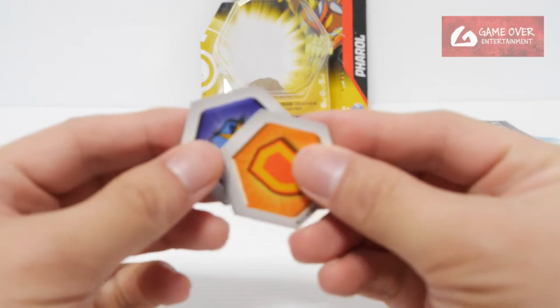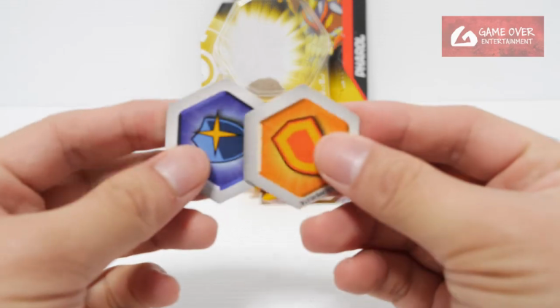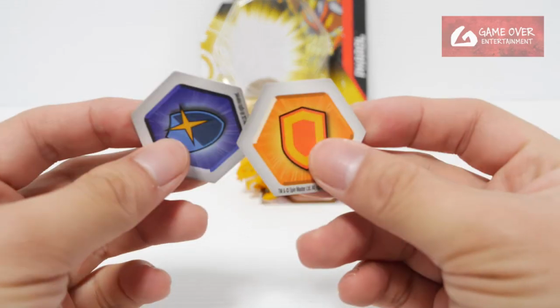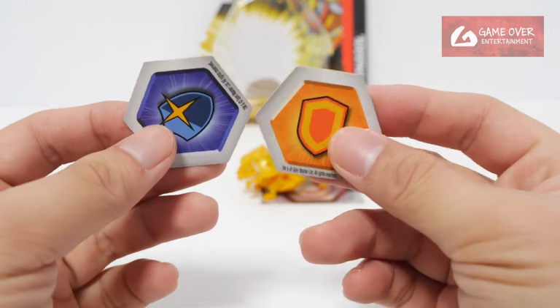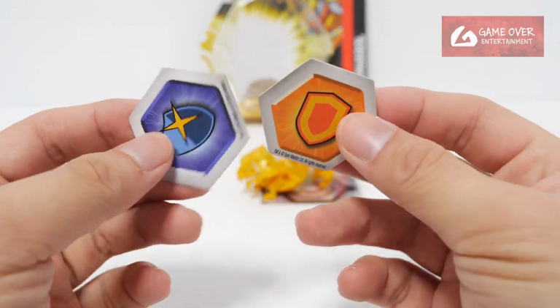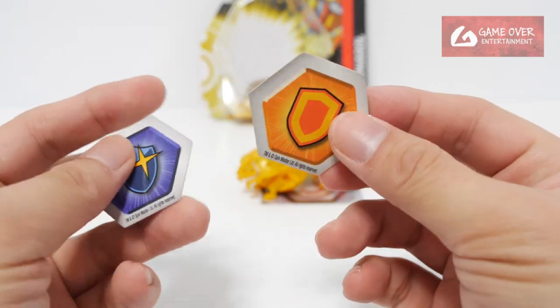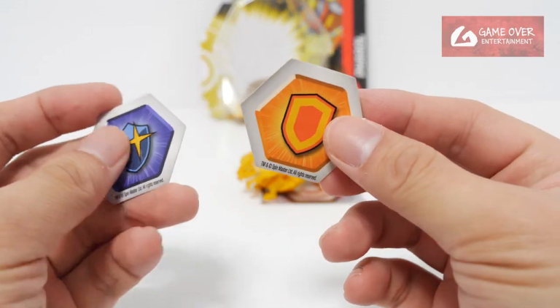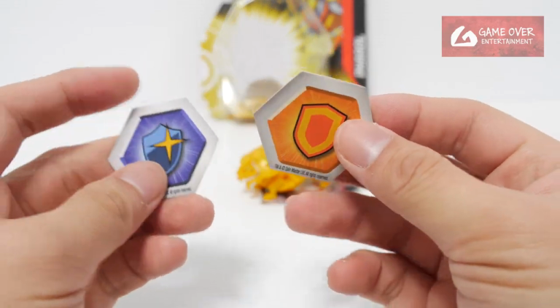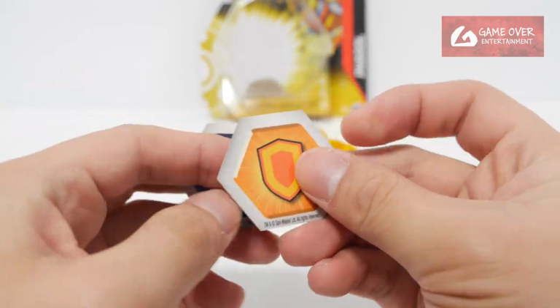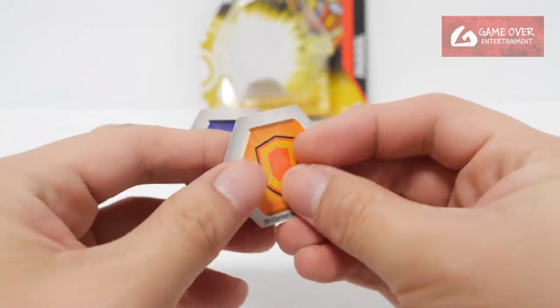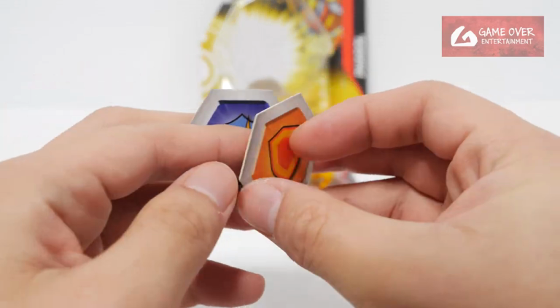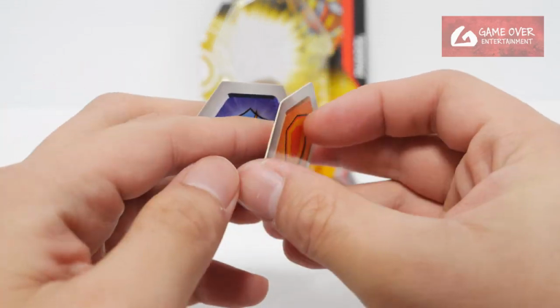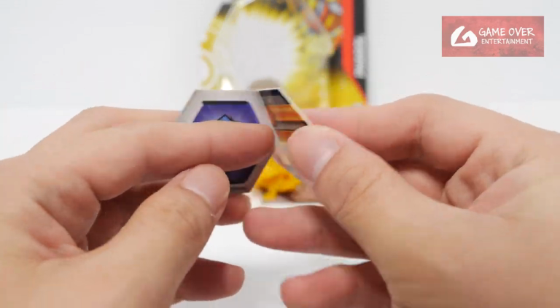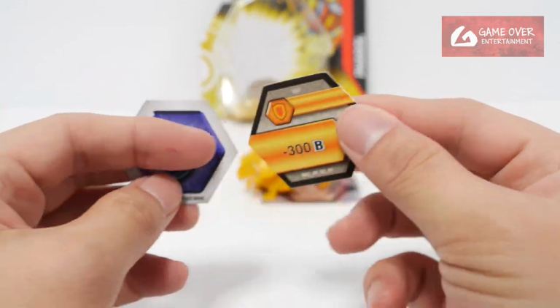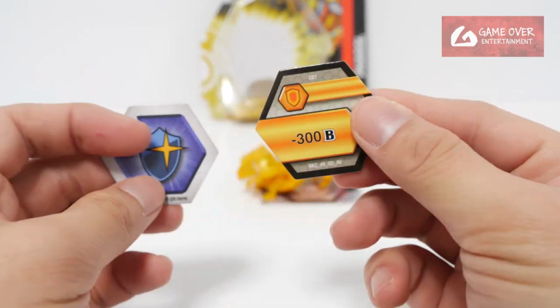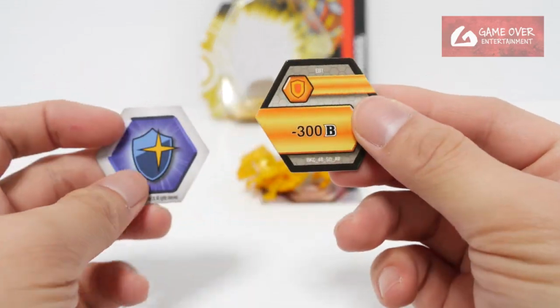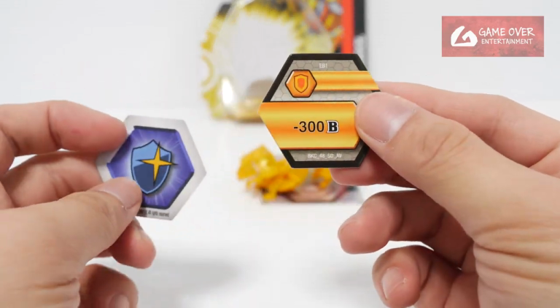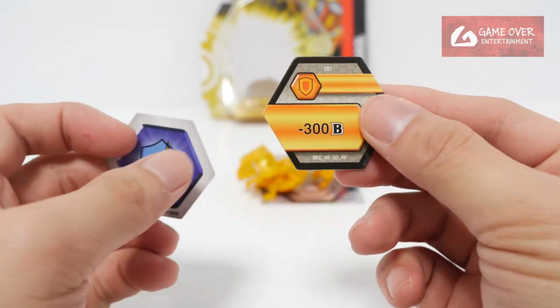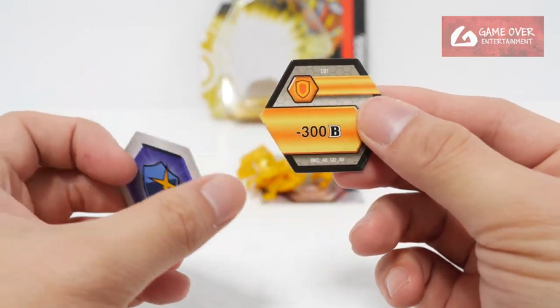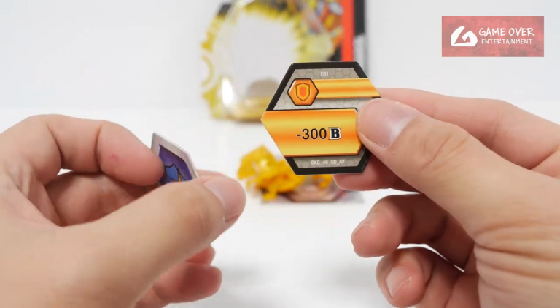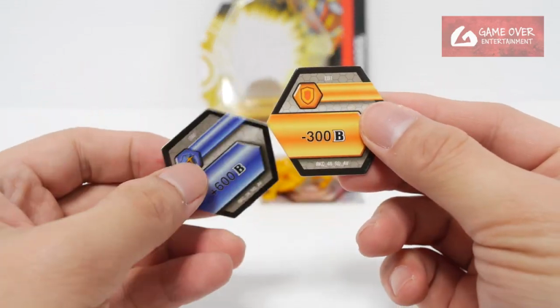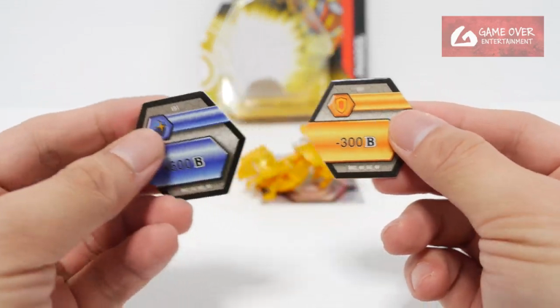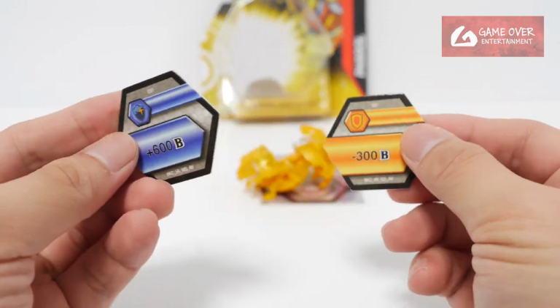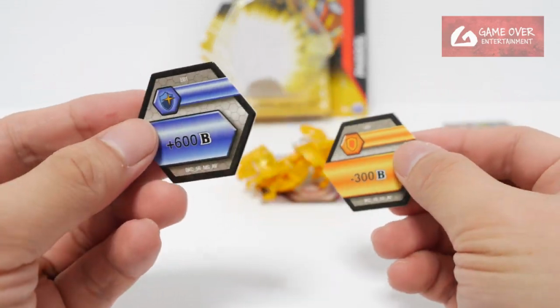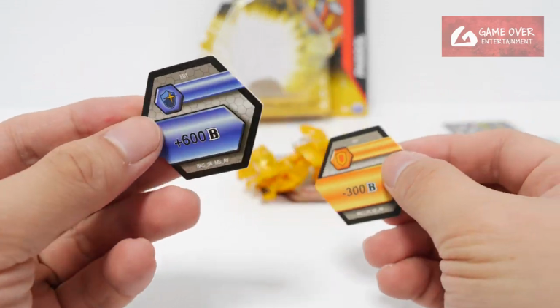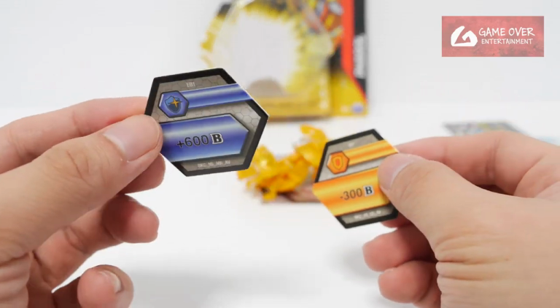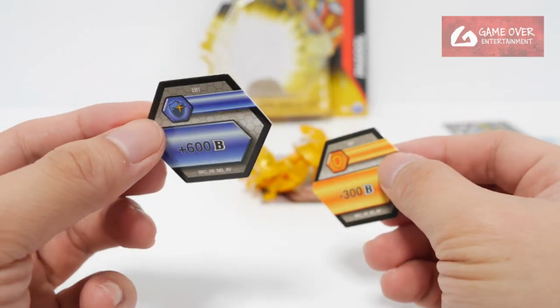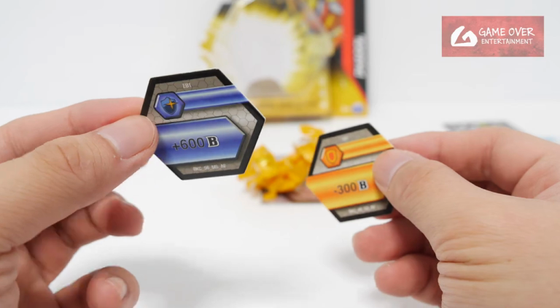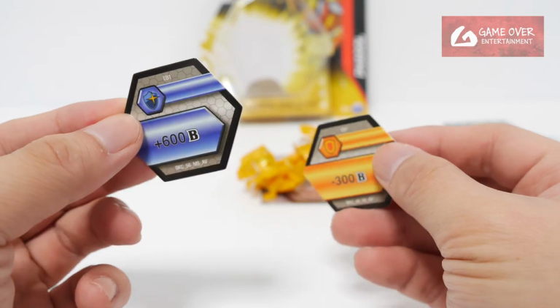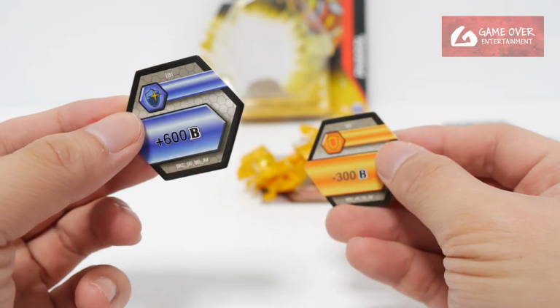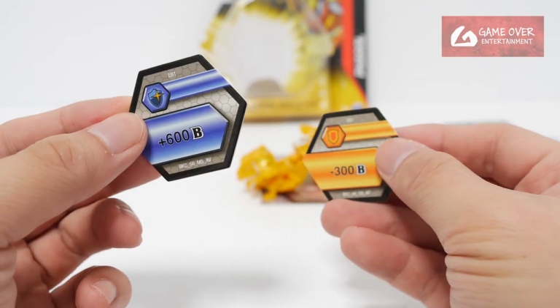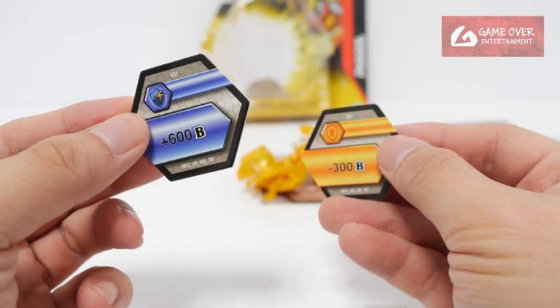Okay, and the two cores. Shield and Magic Shield. Shield is minus 300B, Magic Shield is plus 600B.